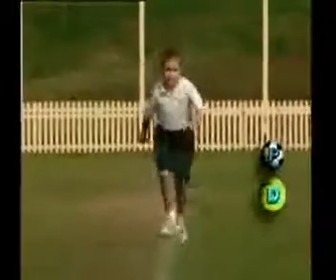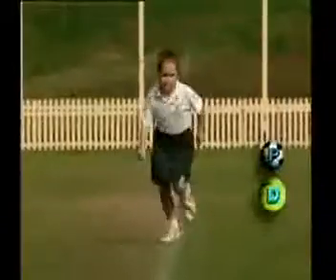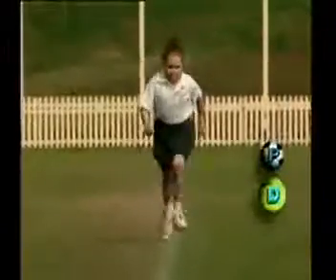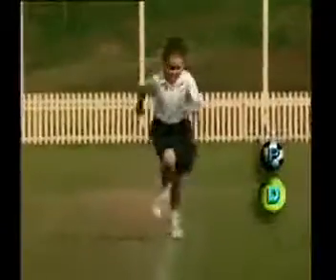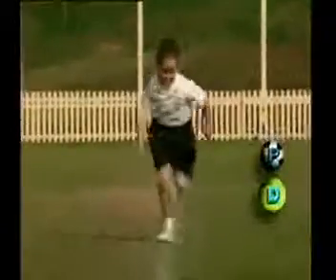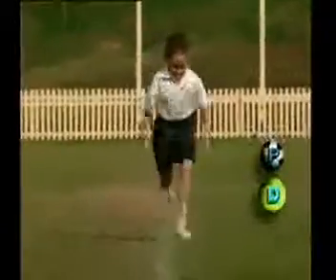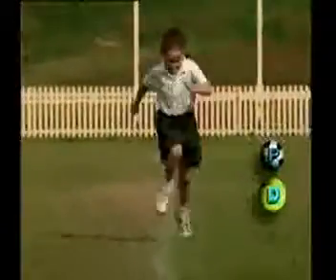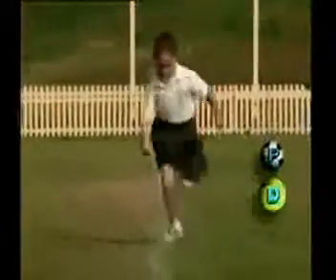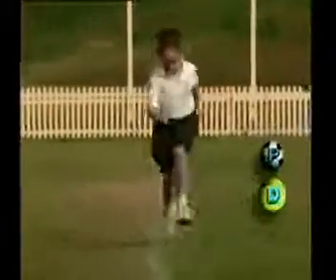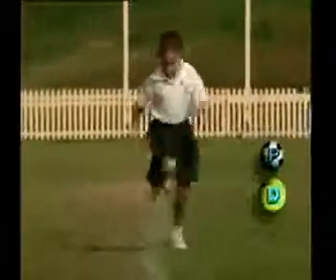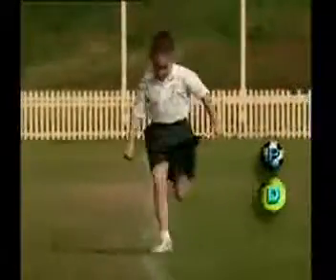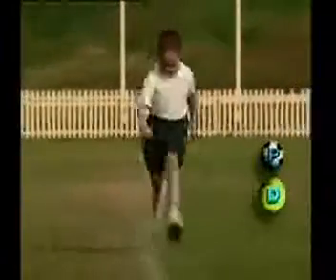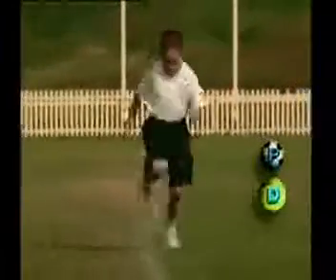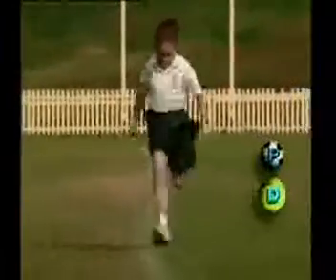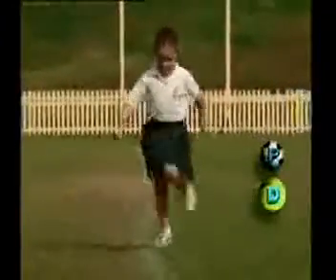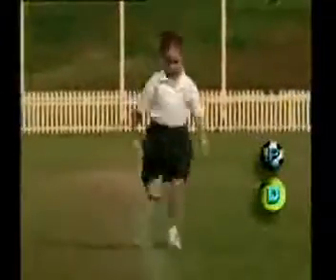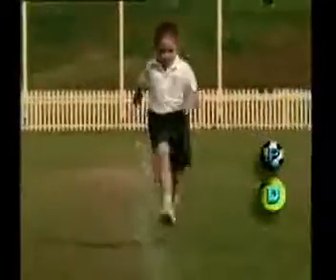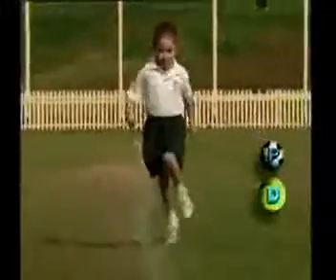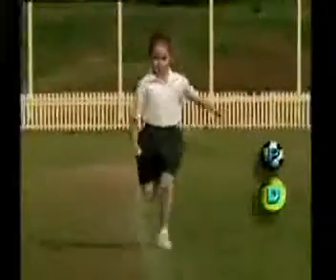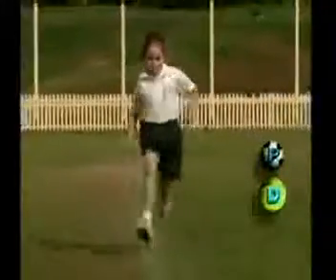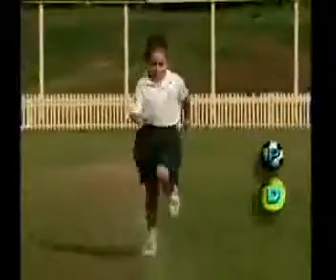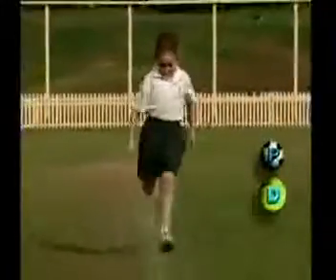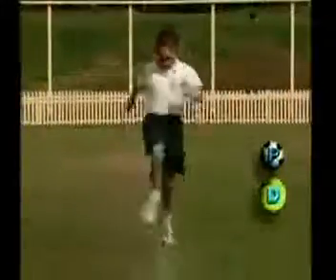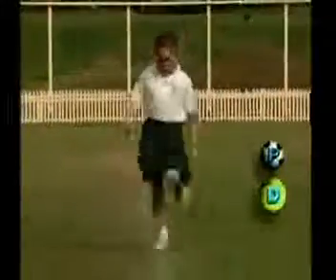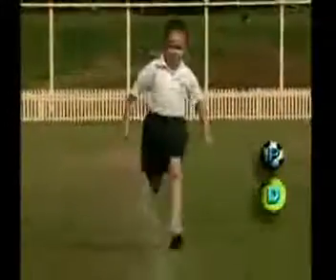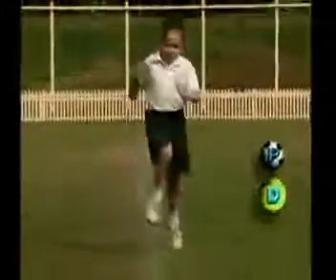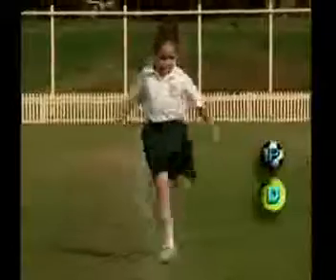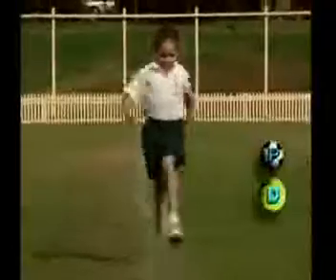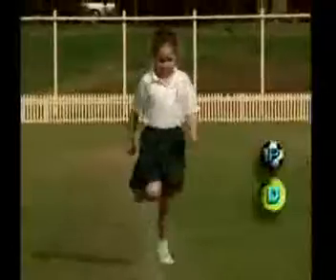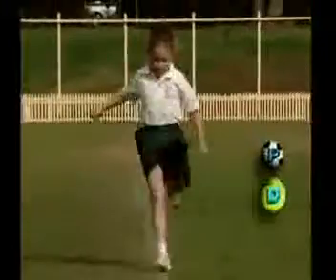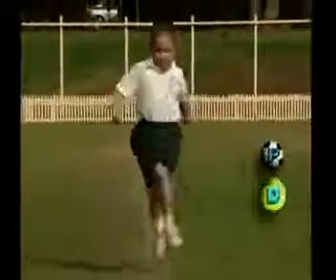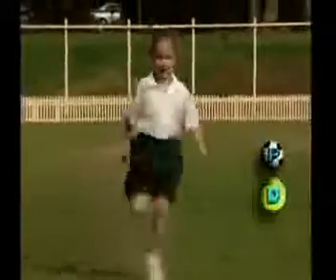Her eyes look down, not forward, and her arms are quite stiff with only a short swing.